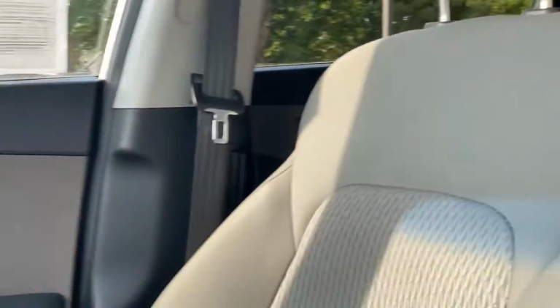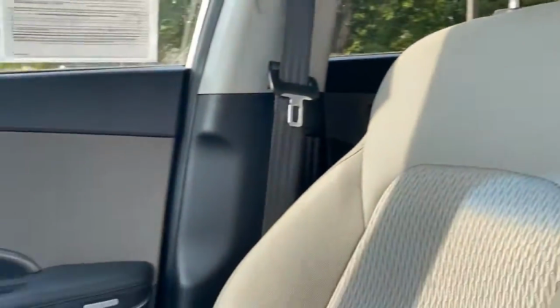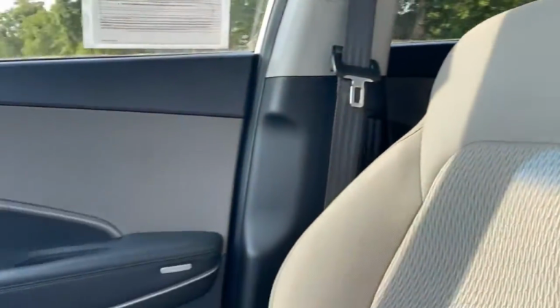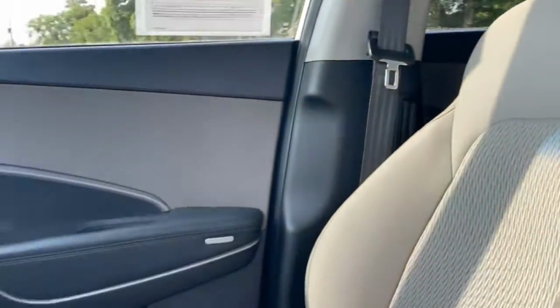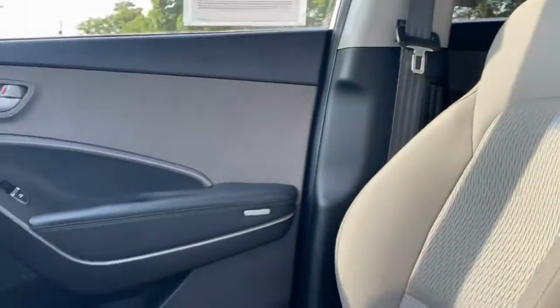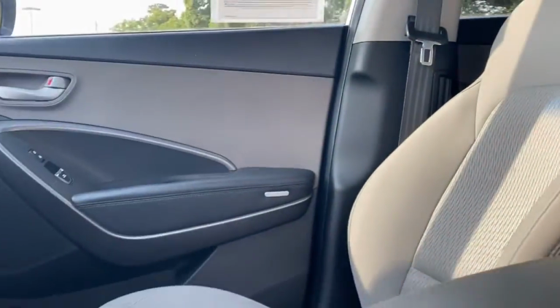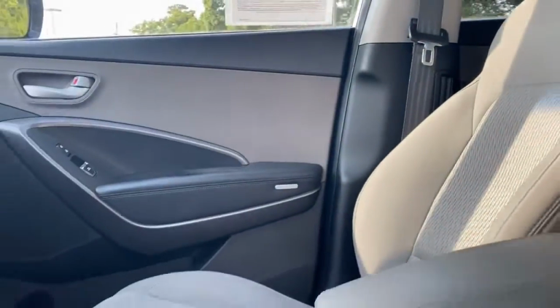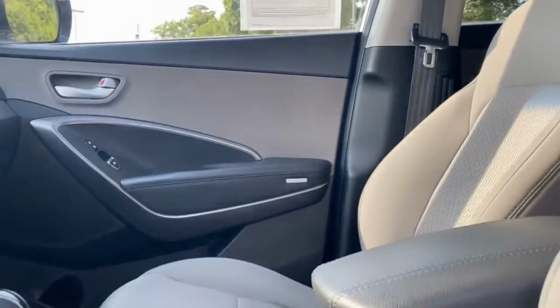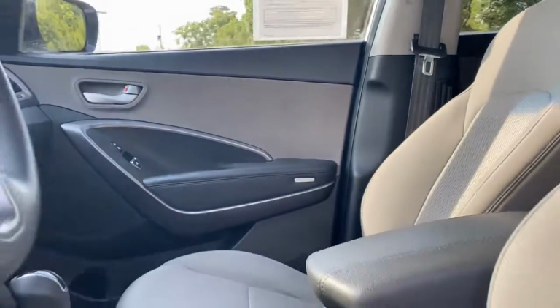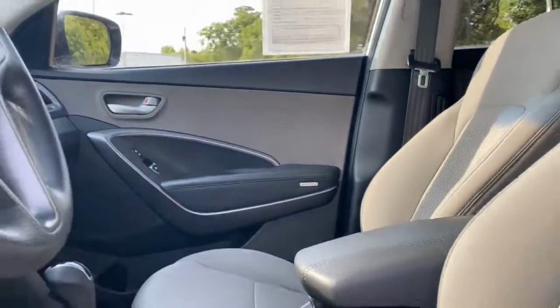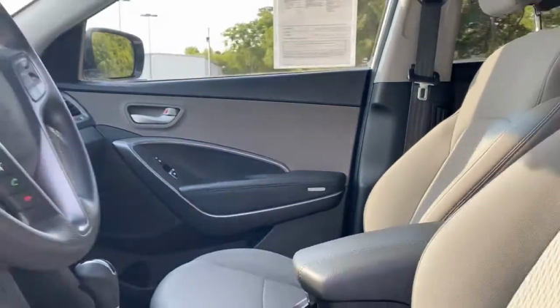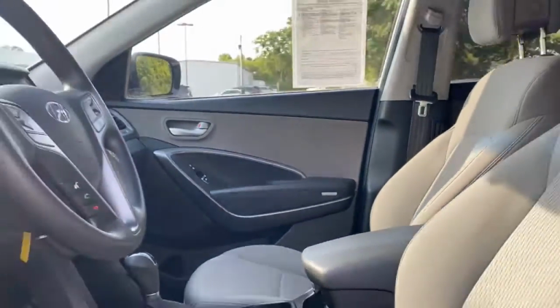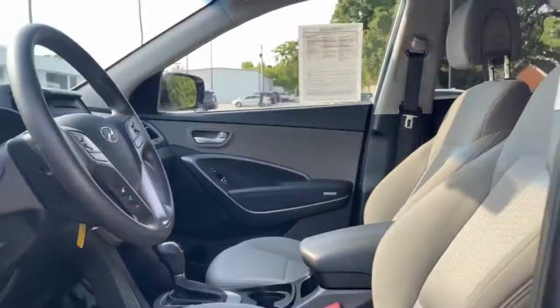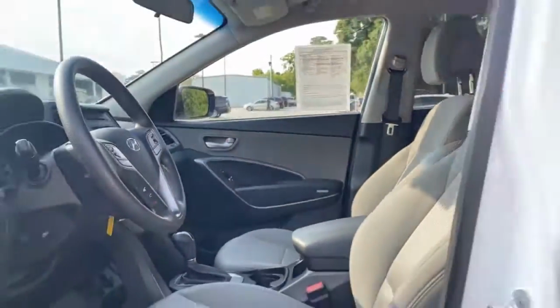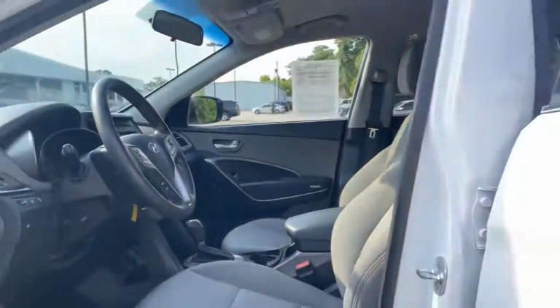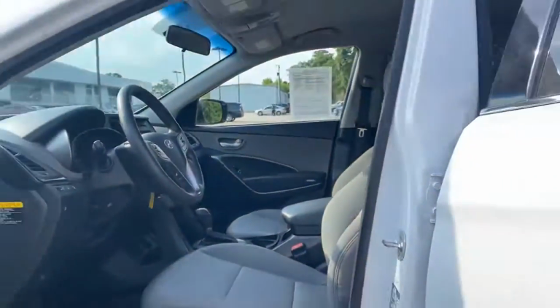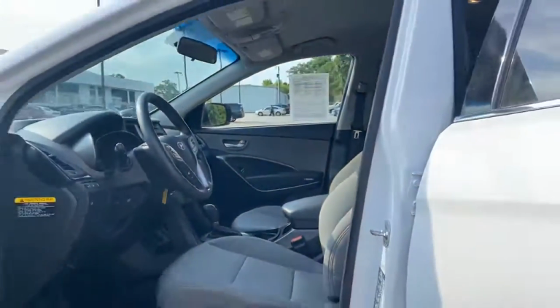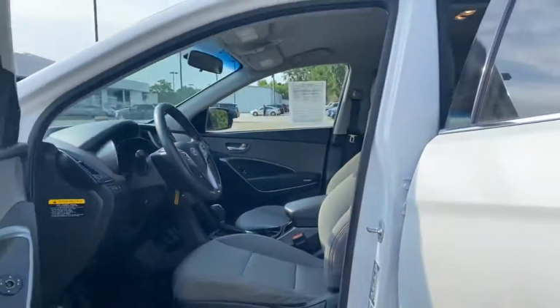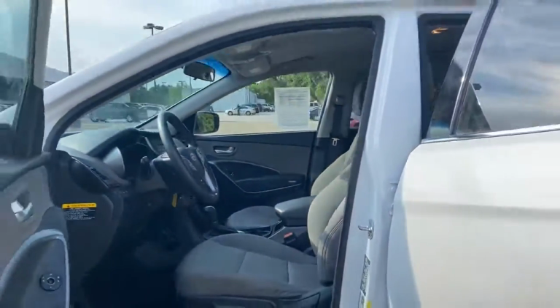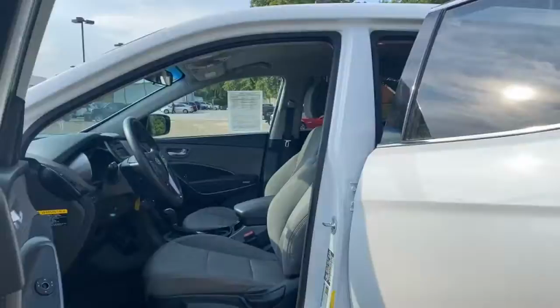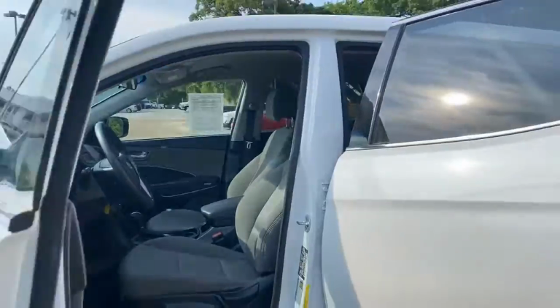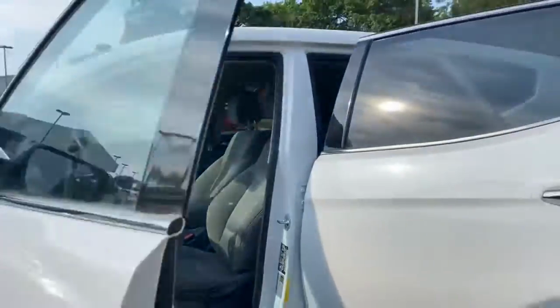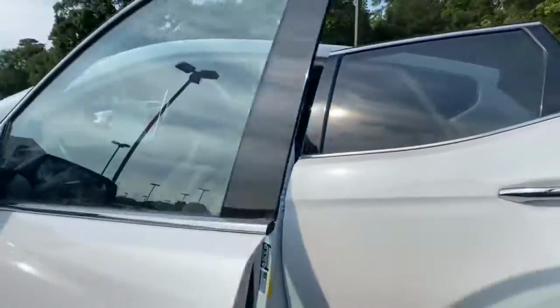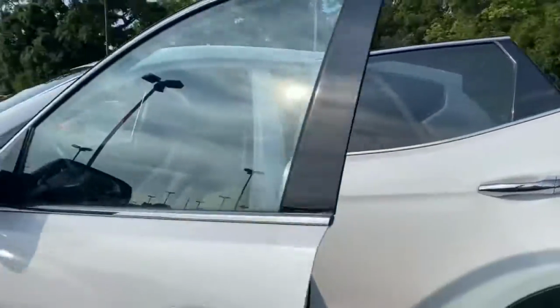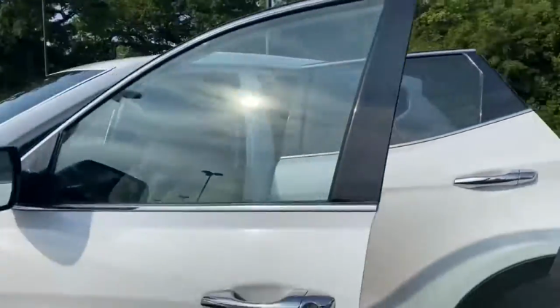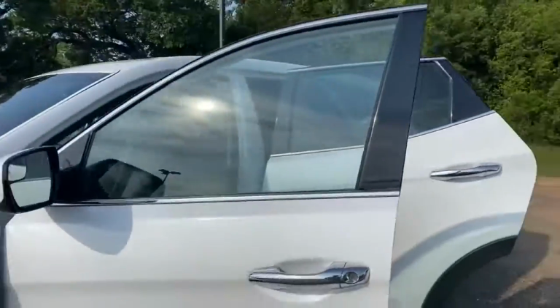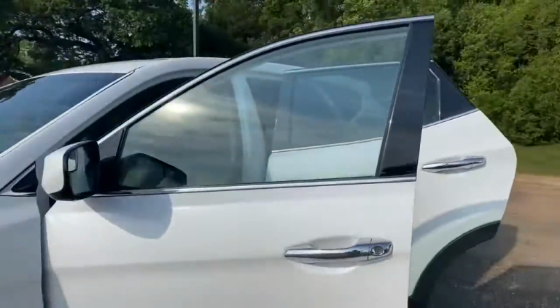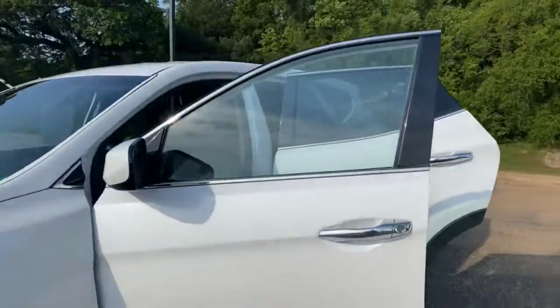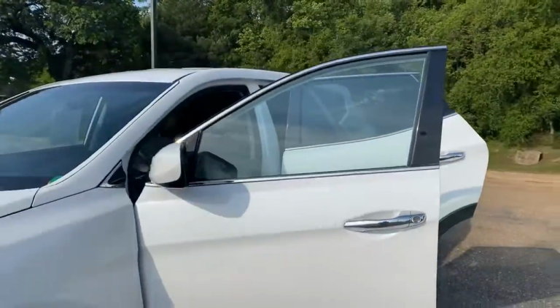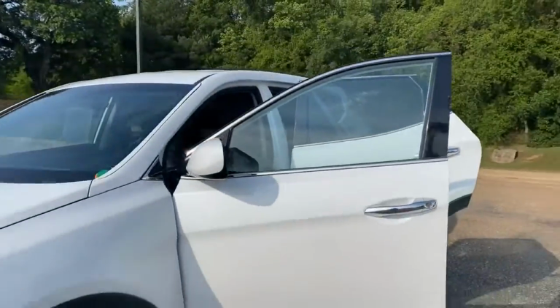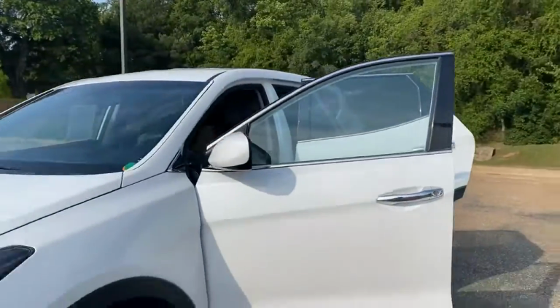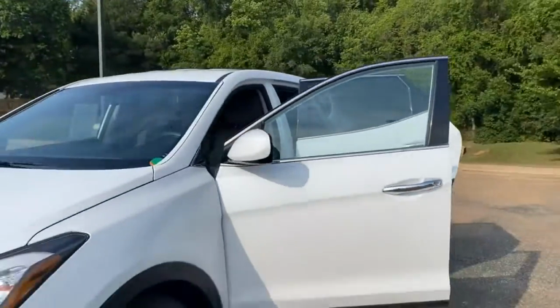For more beautiful cars like this, please visit chrismeyers.com today. That's chrismeyers.com.